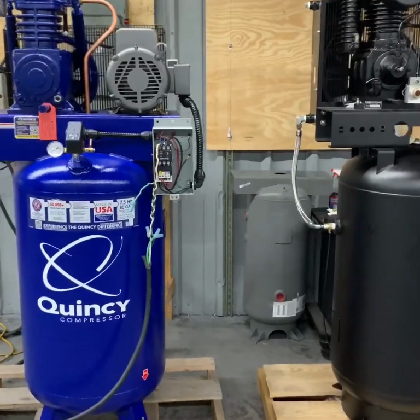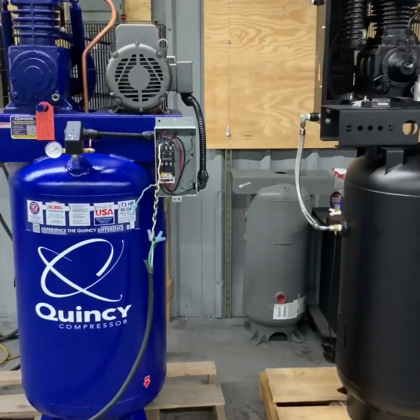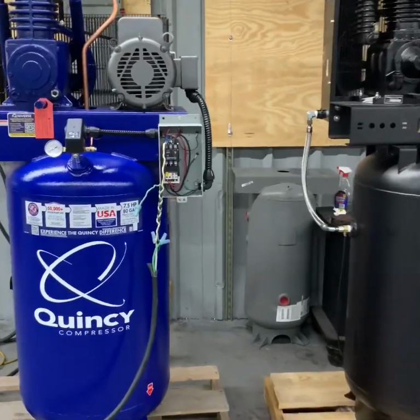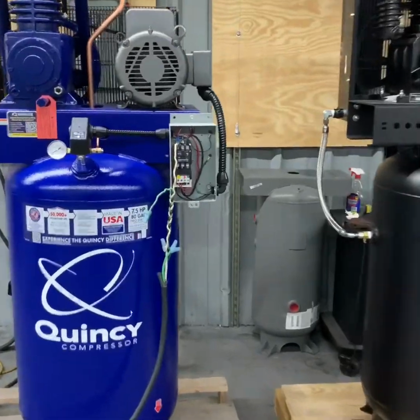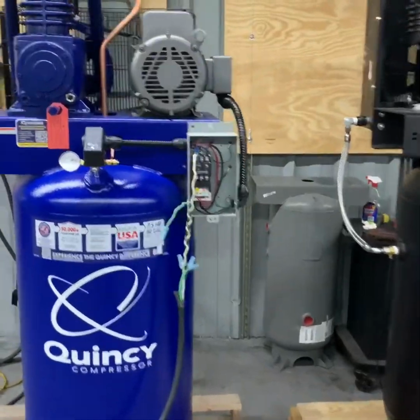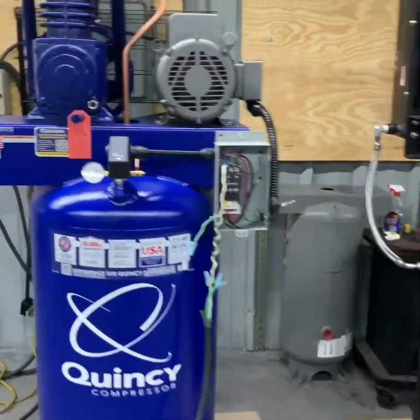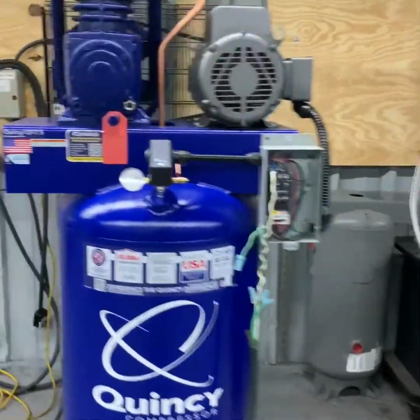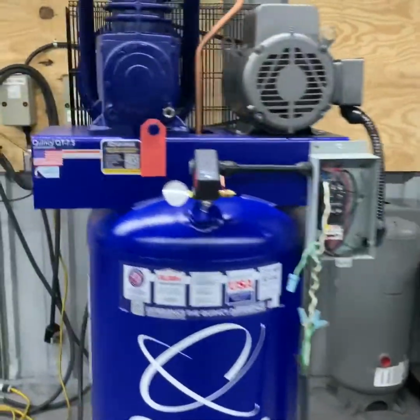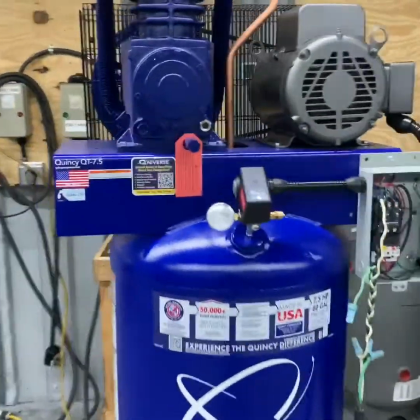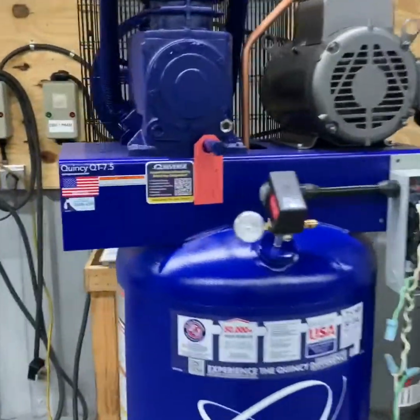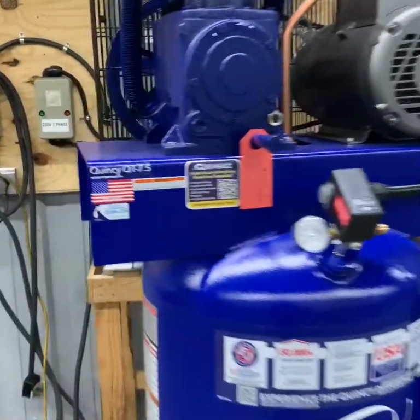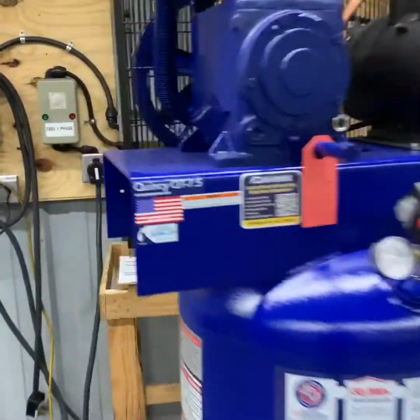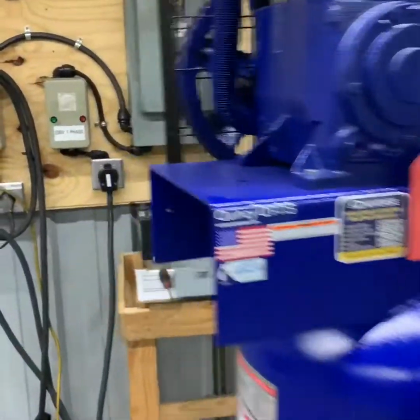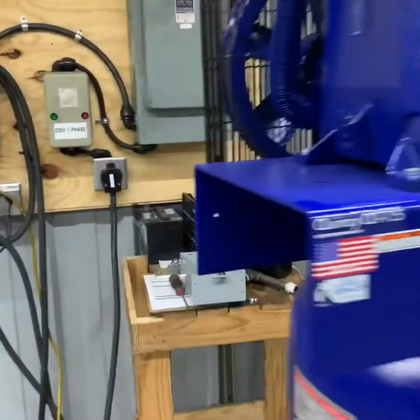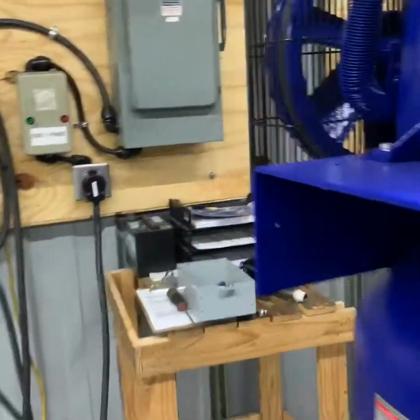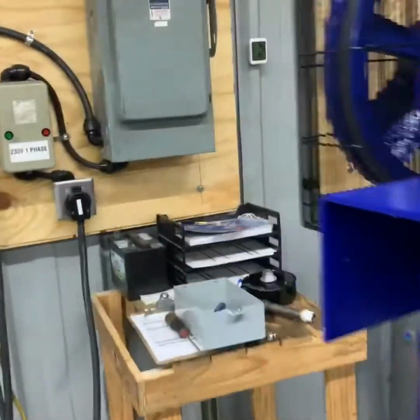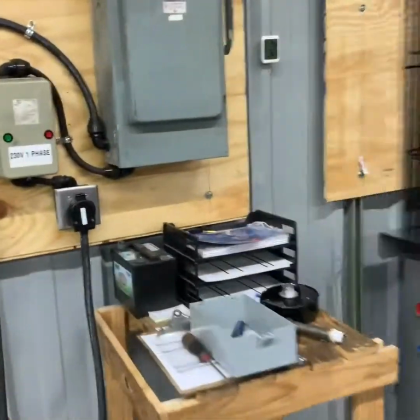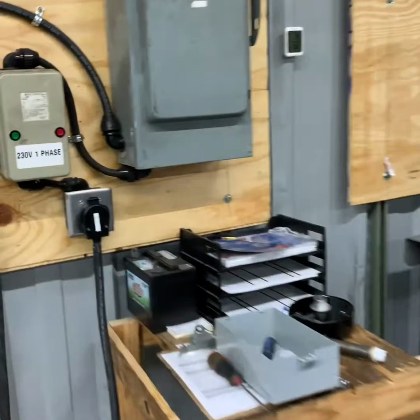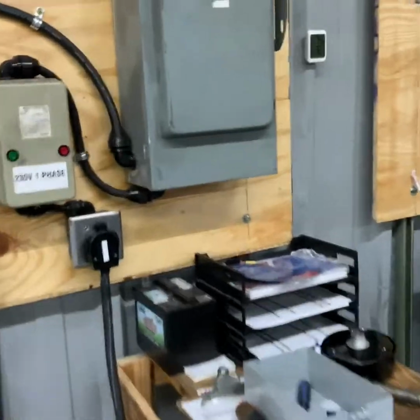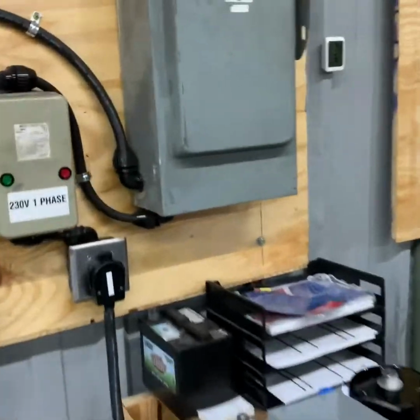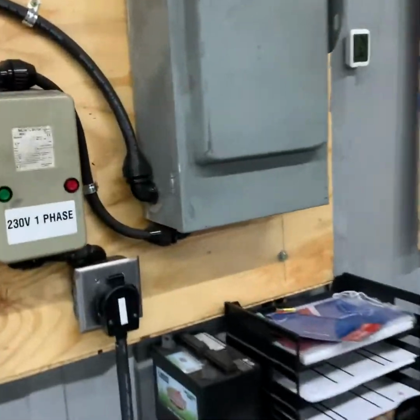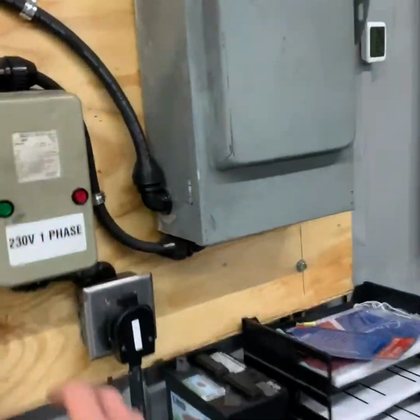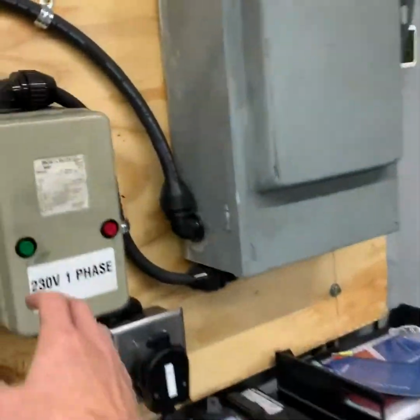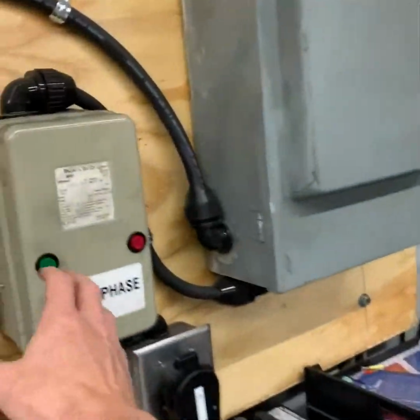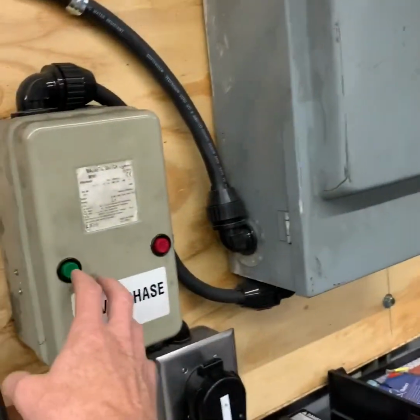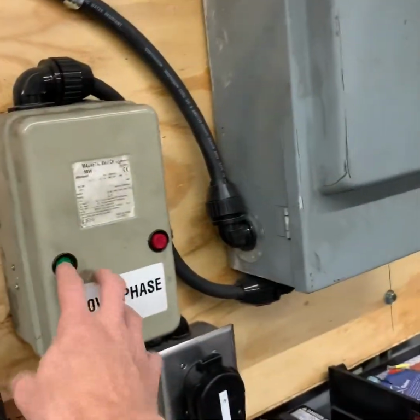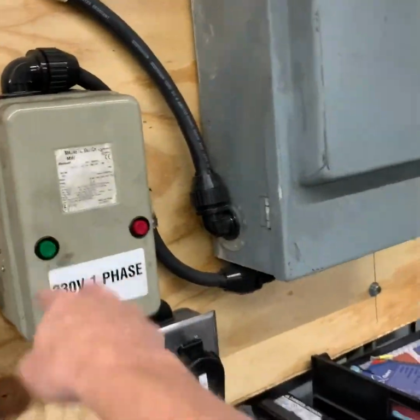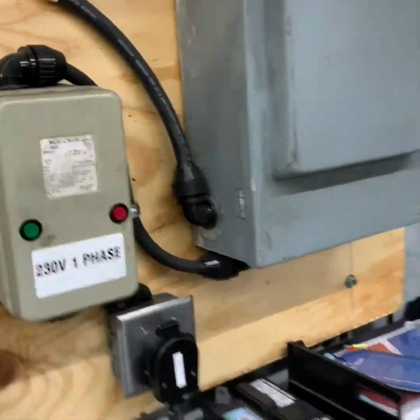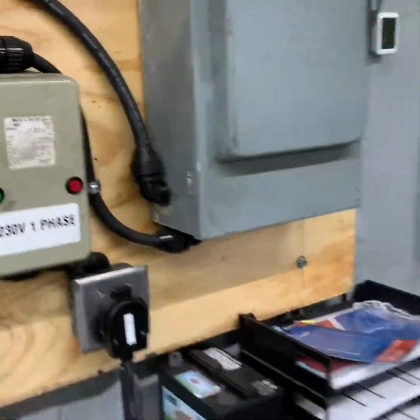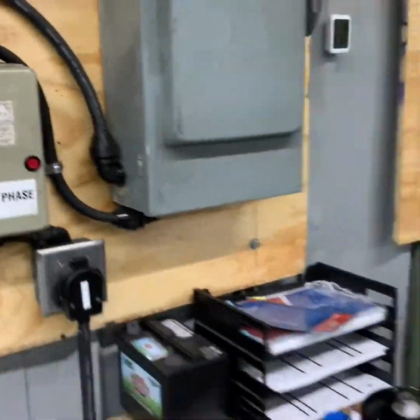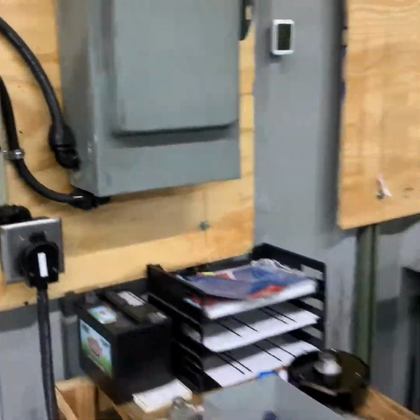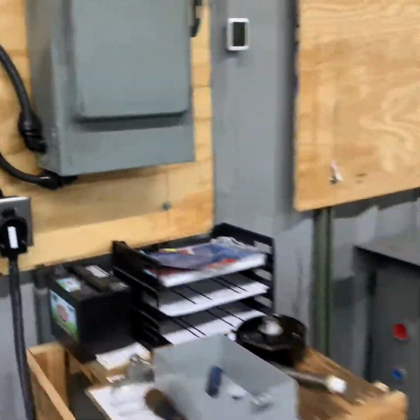Next, we will do a 10-minute run test to check the discharge temperature of the compressor pump and the air coming out of the compressor tank.